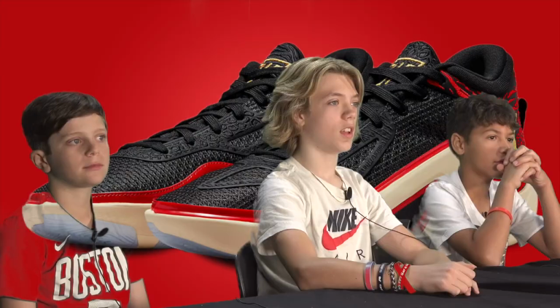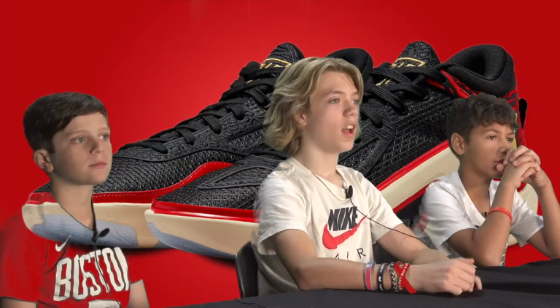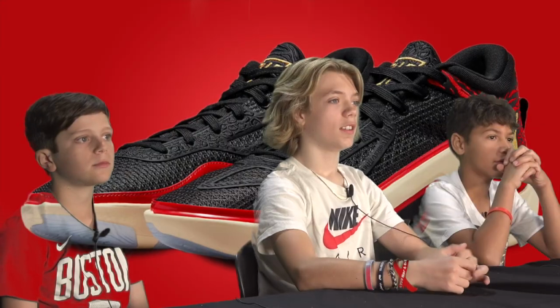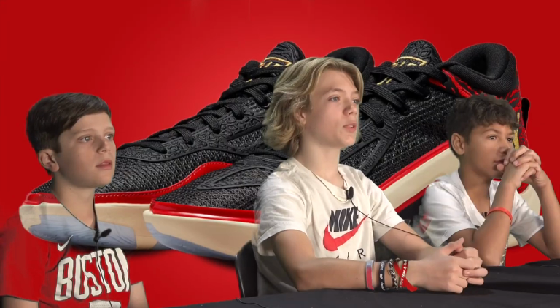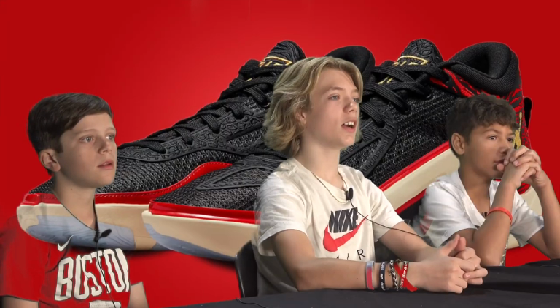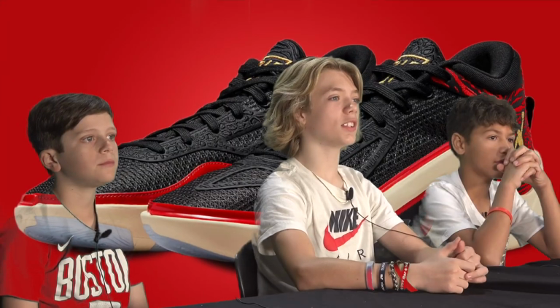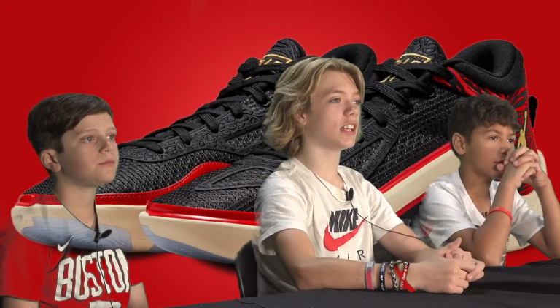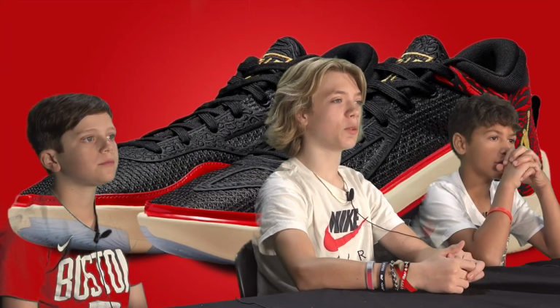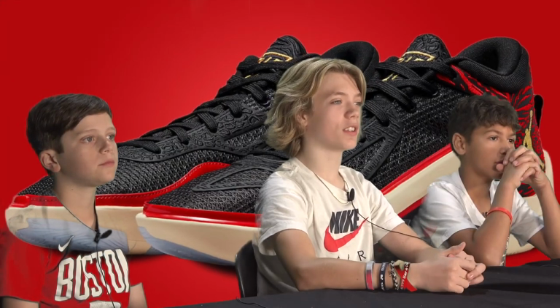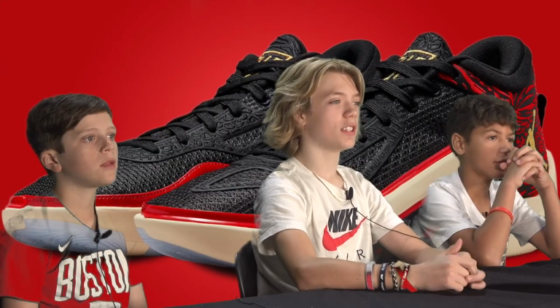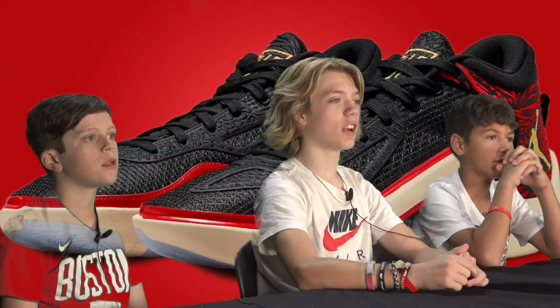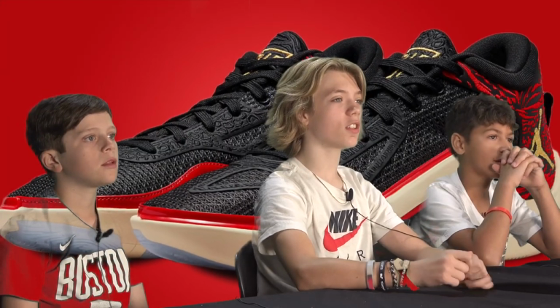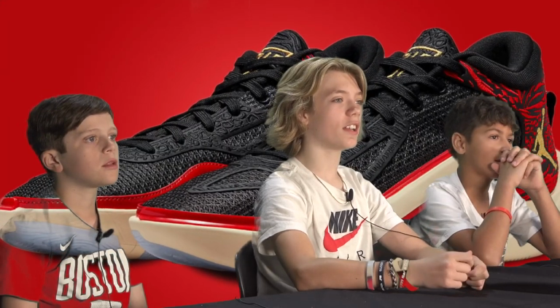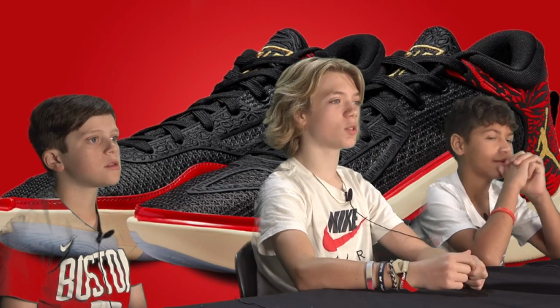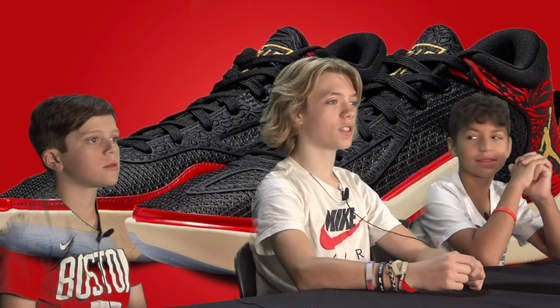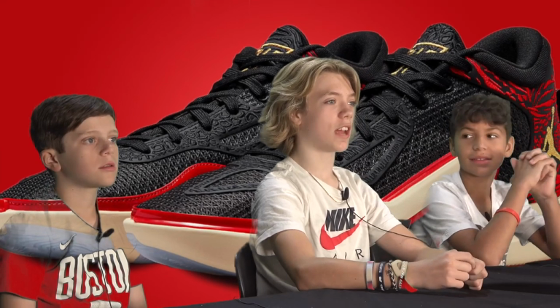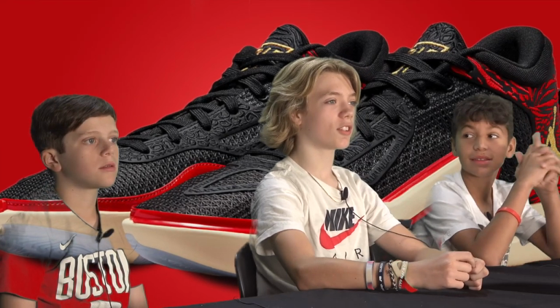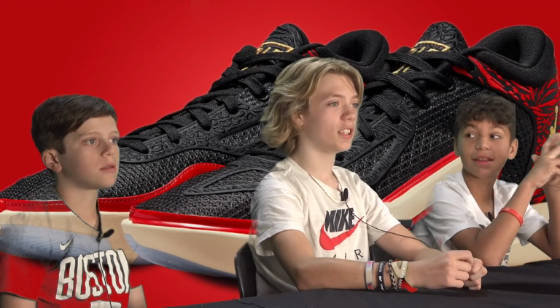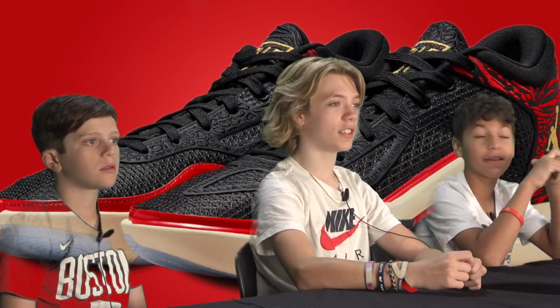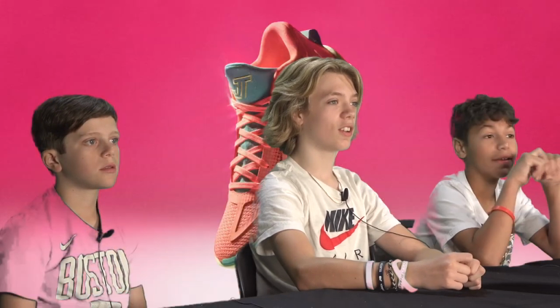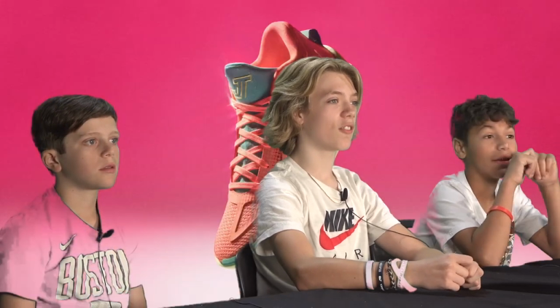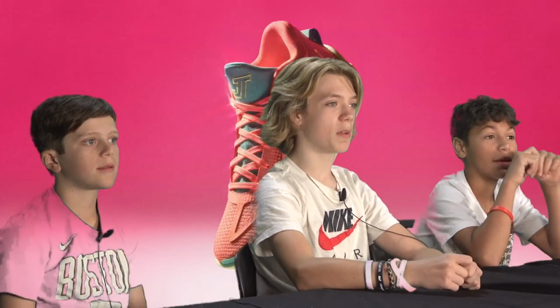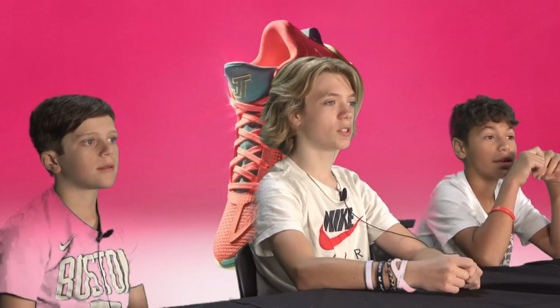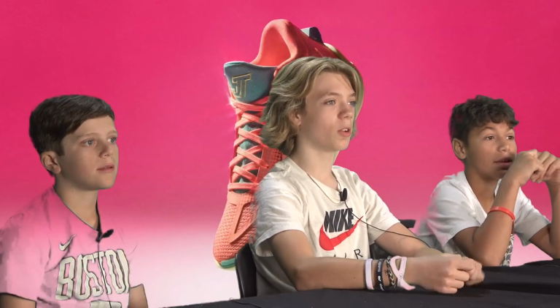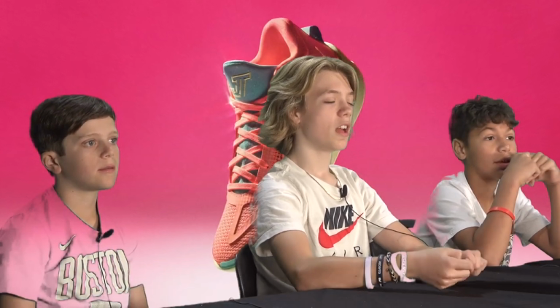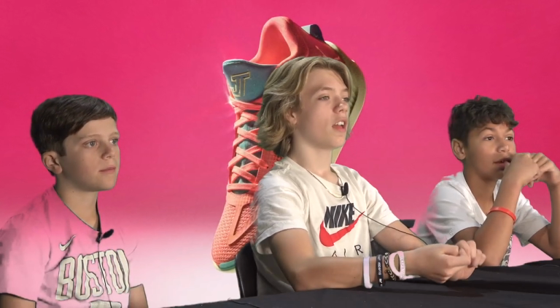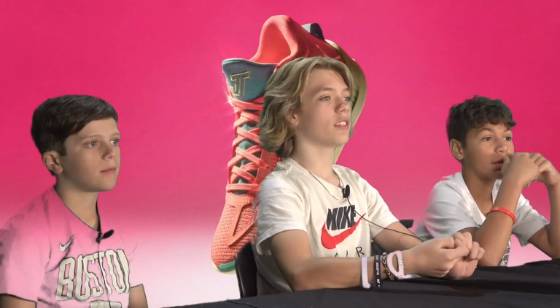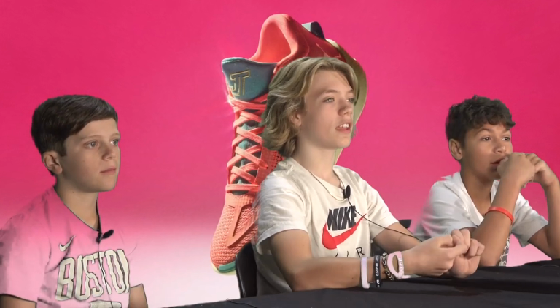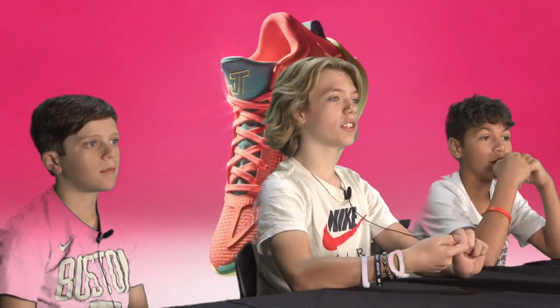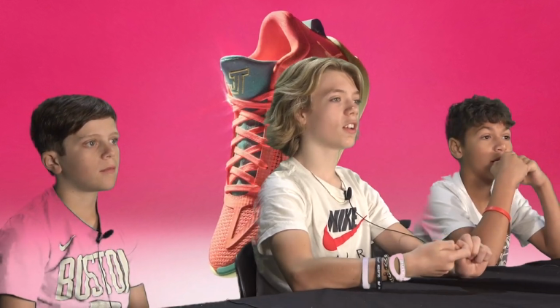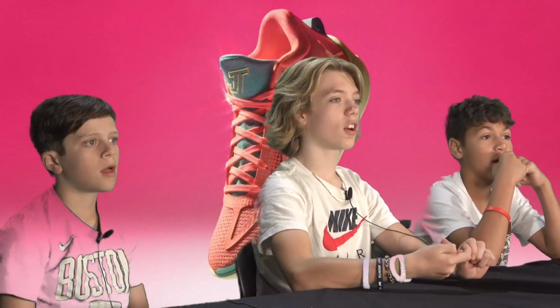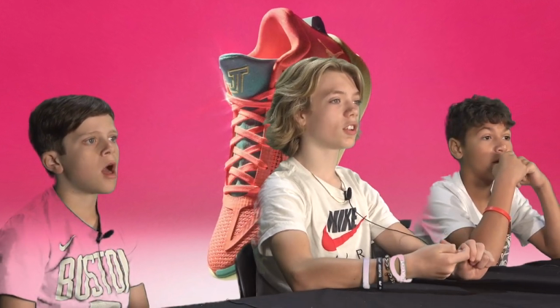Next we got the Tatum Ones. They are the latest Jordans to ever release and they don't have a midsole, and they retail at $120.